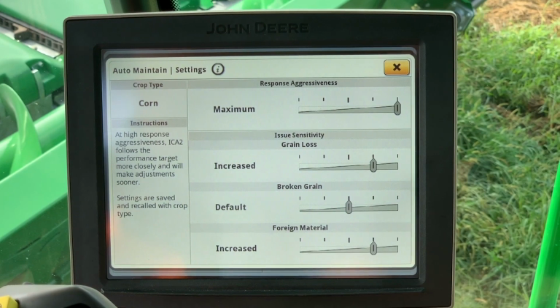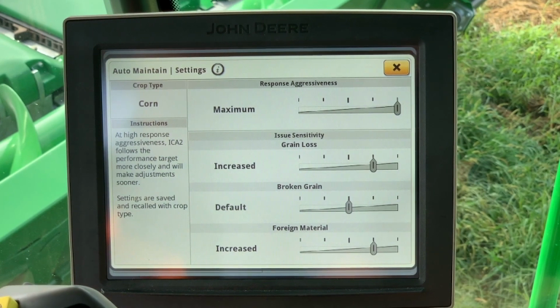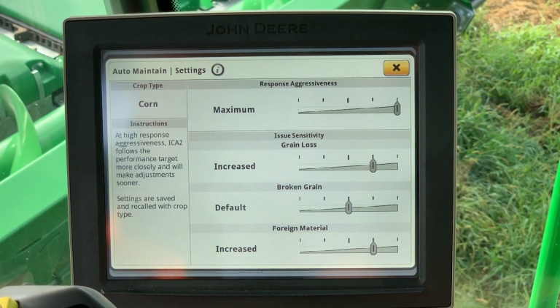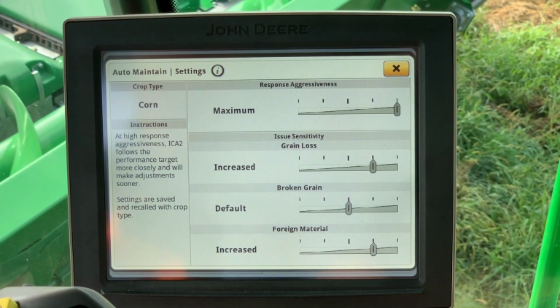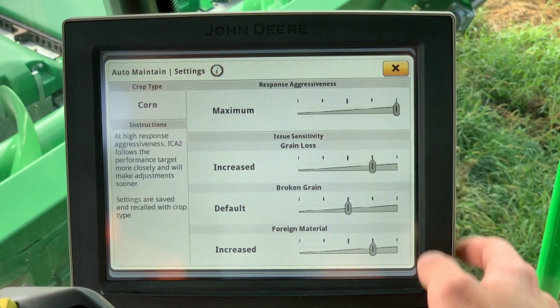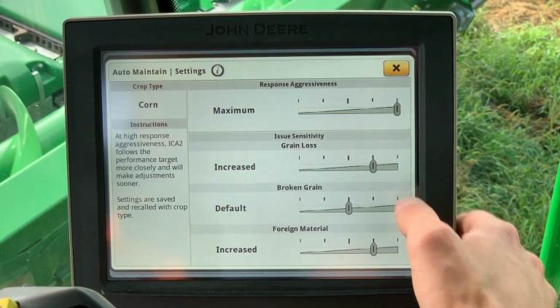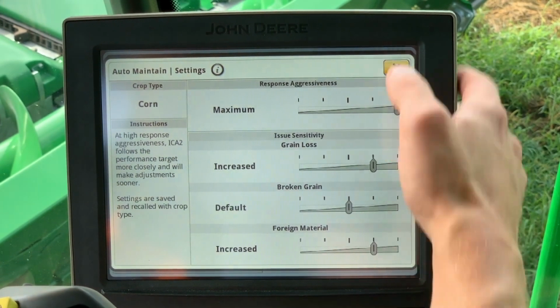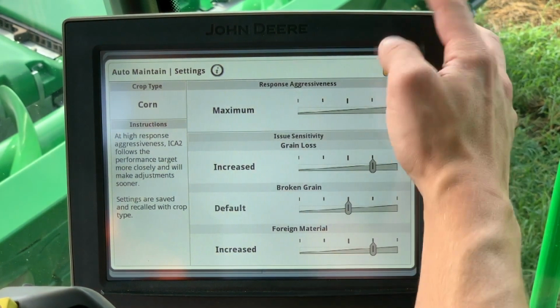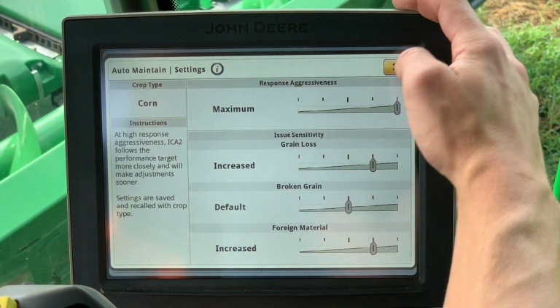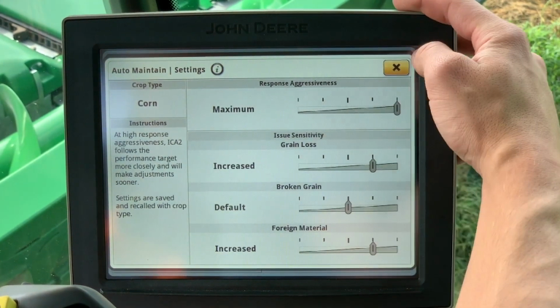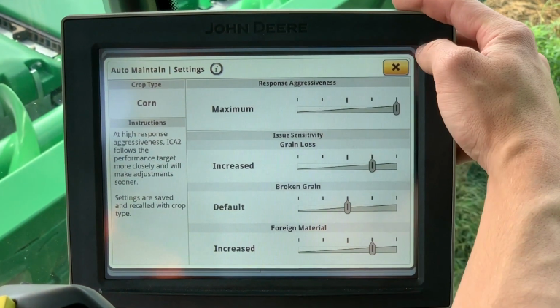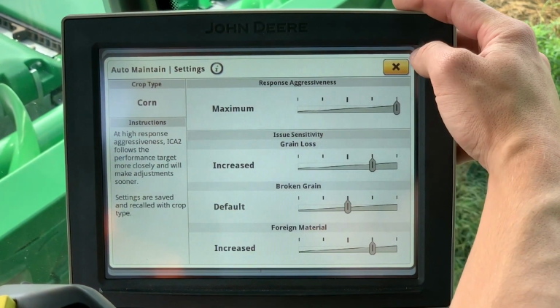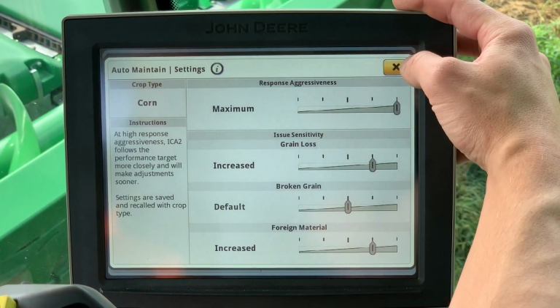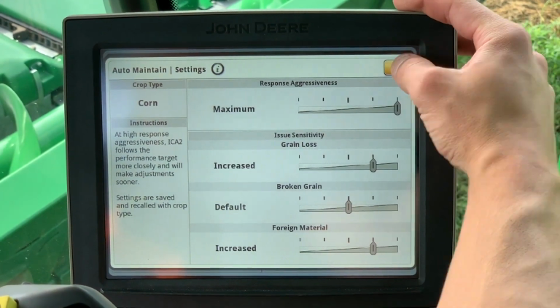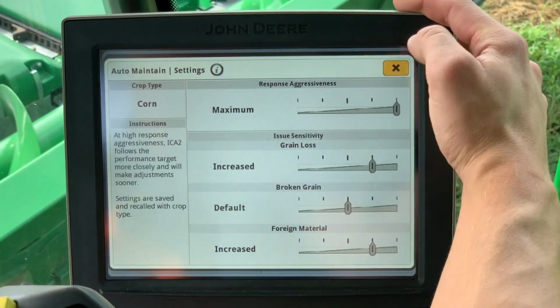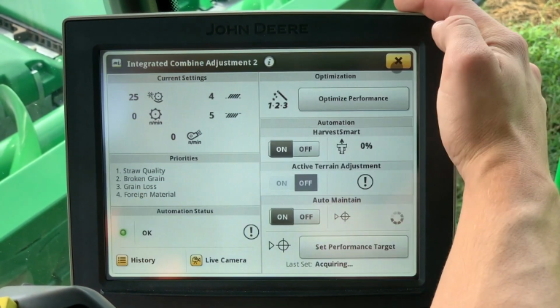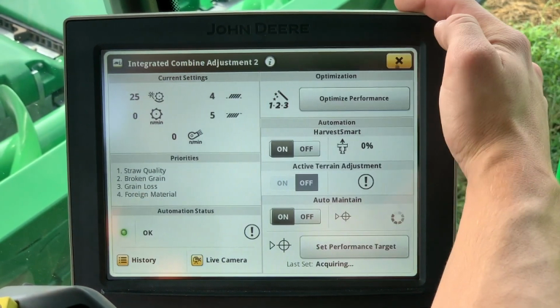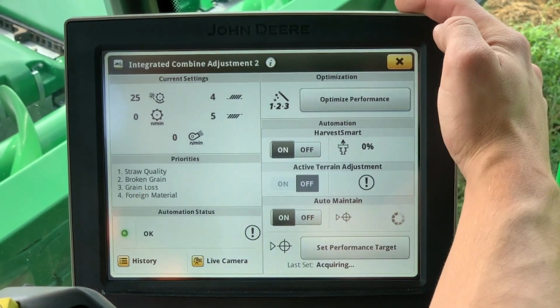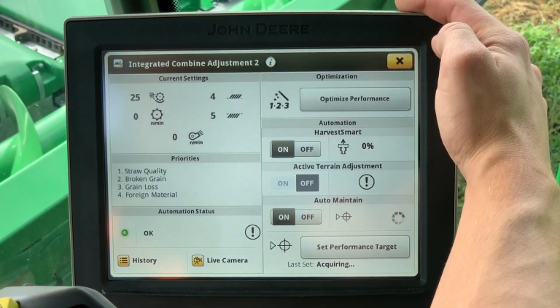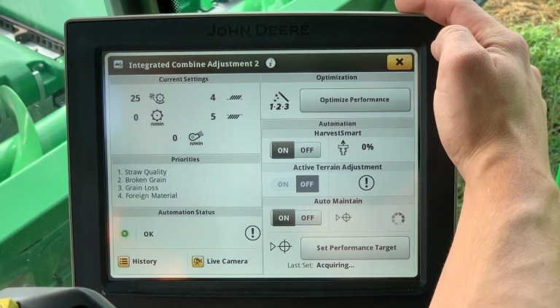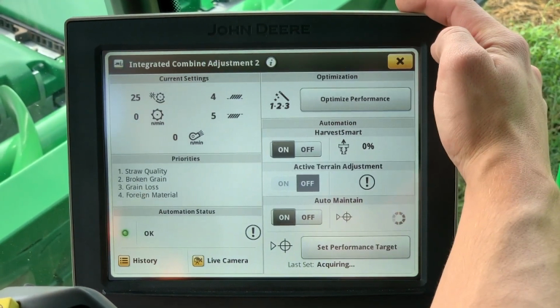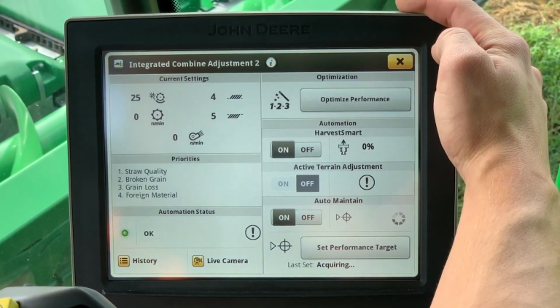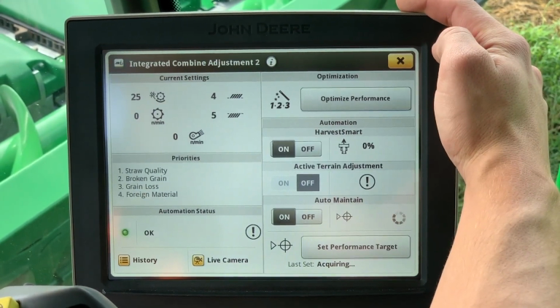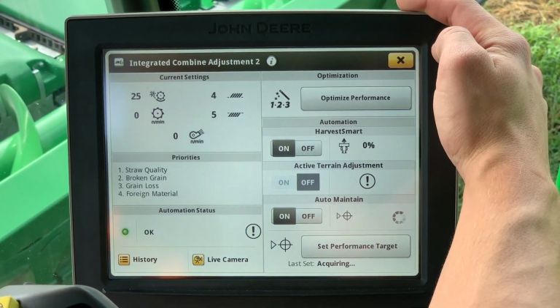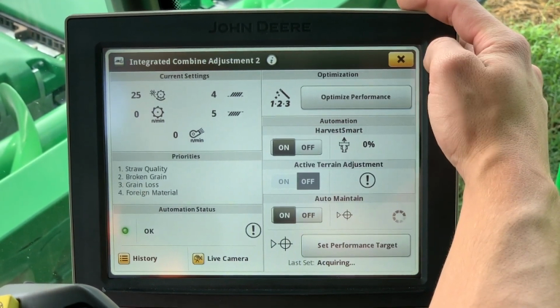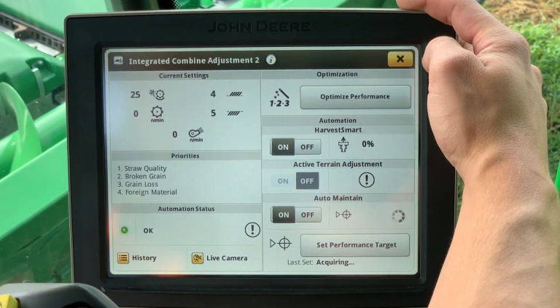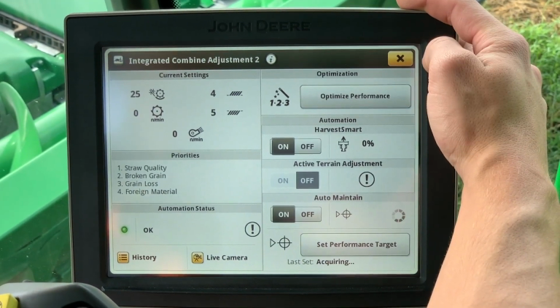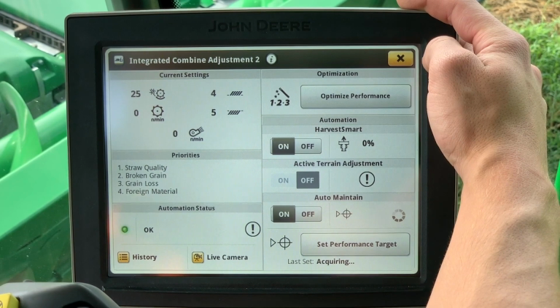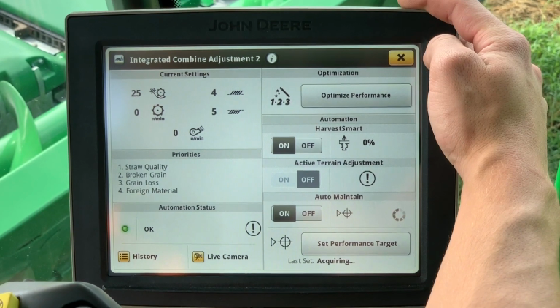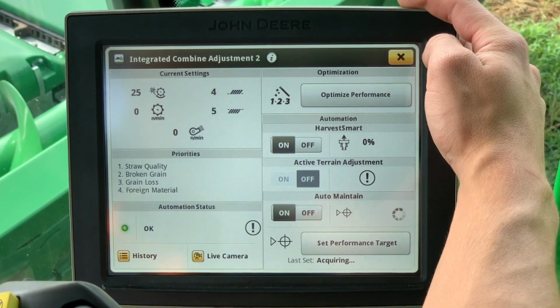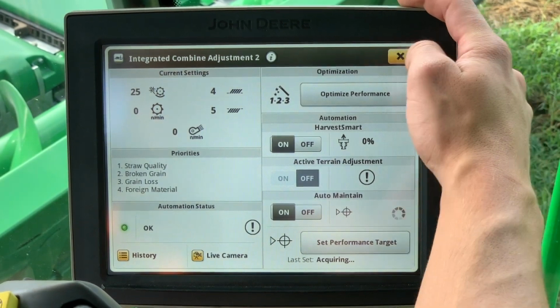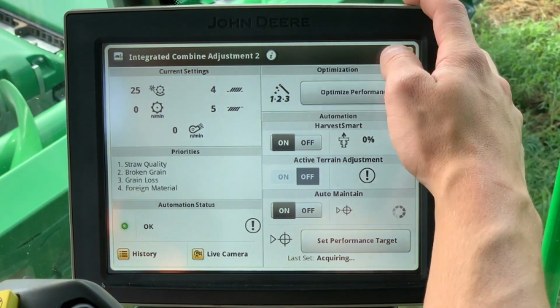The foreign material setting is recommended at the increased setting.